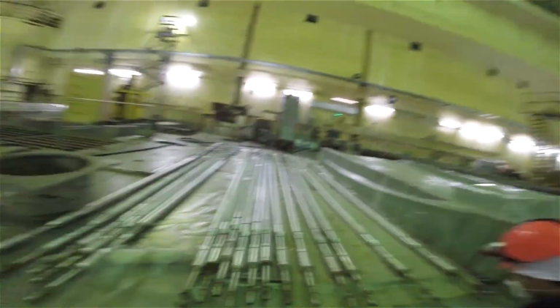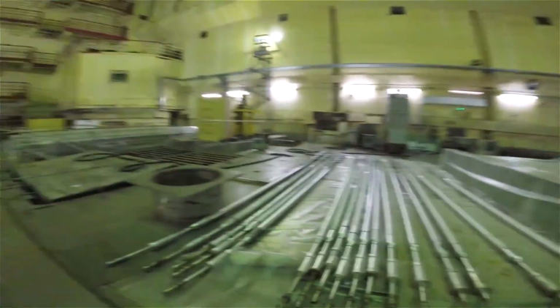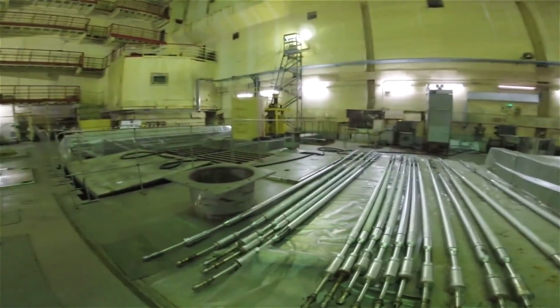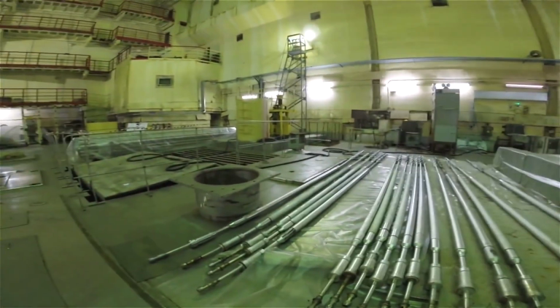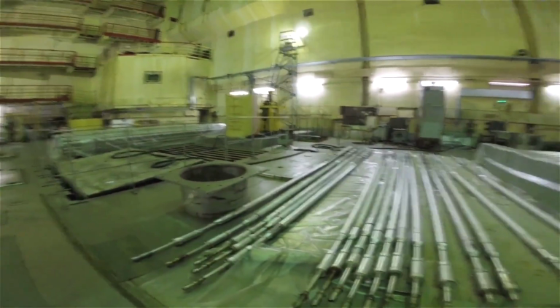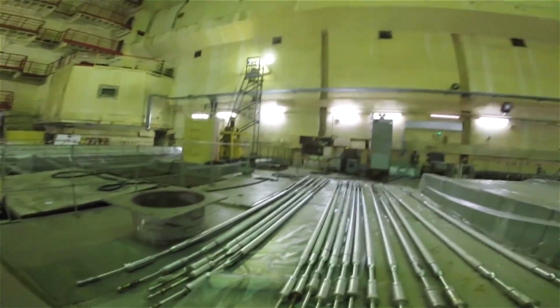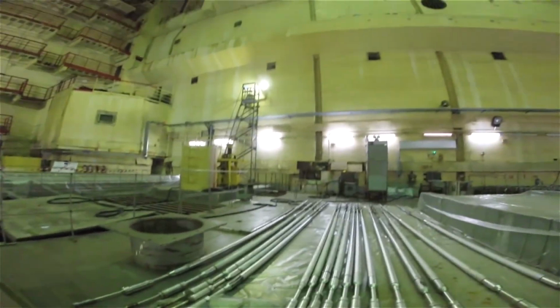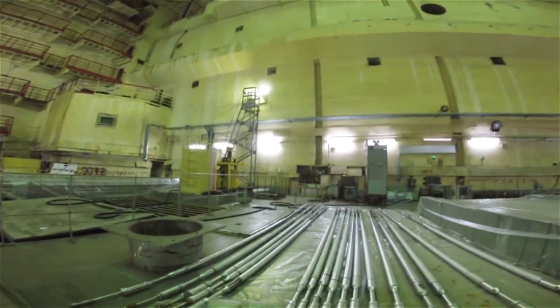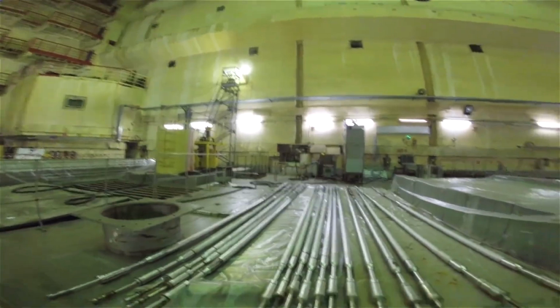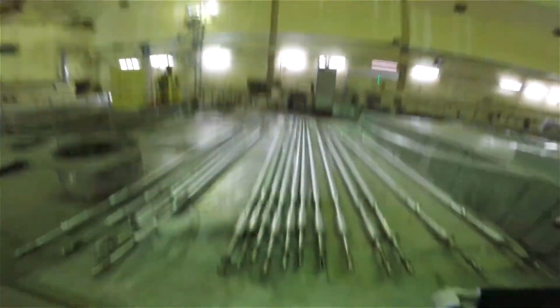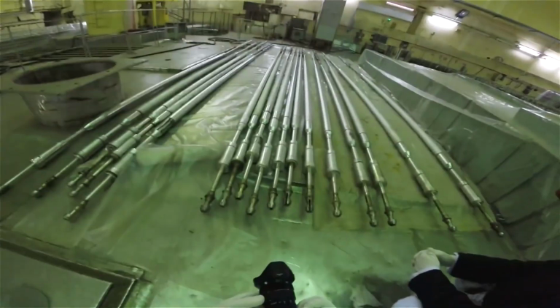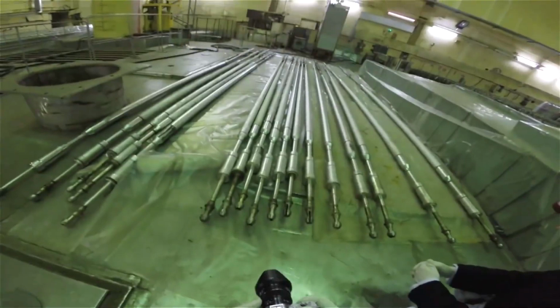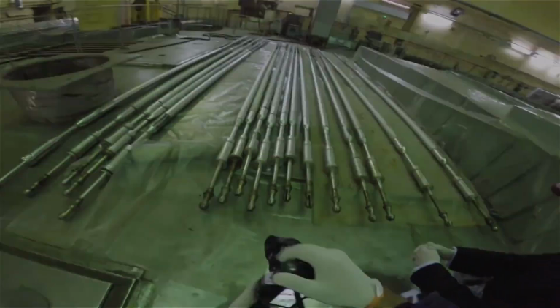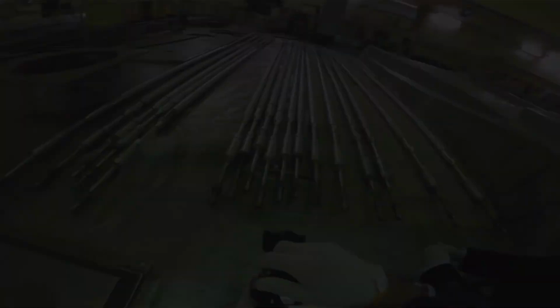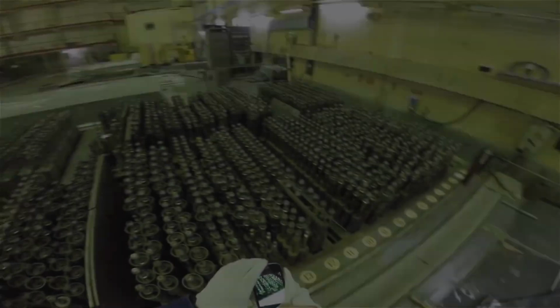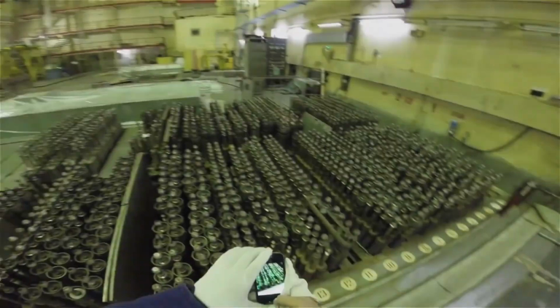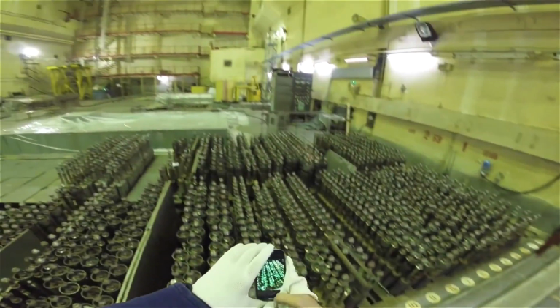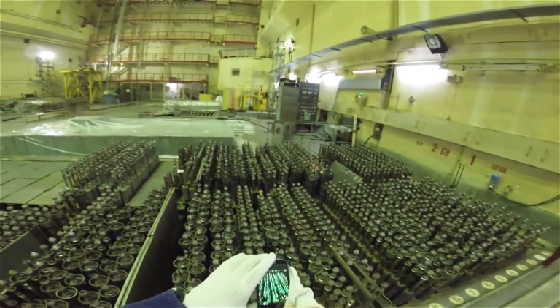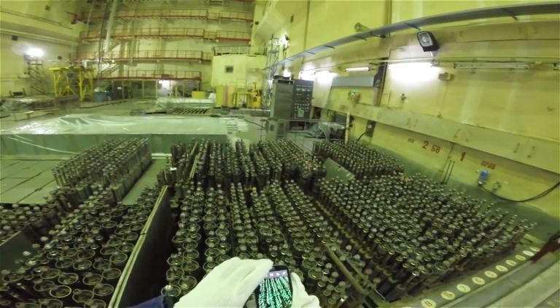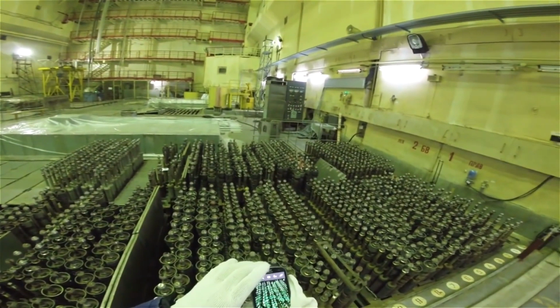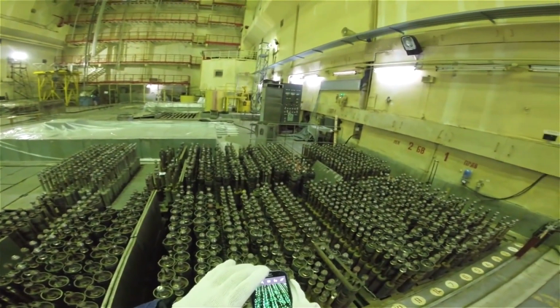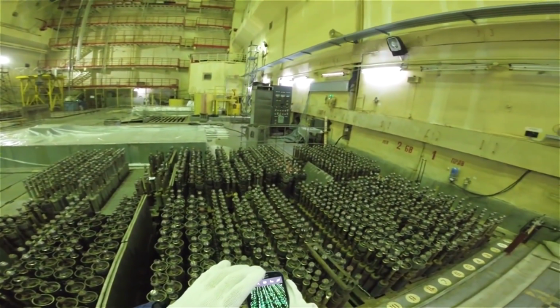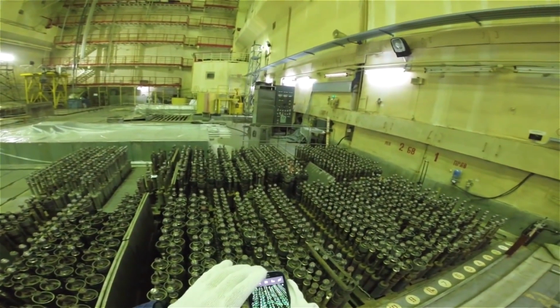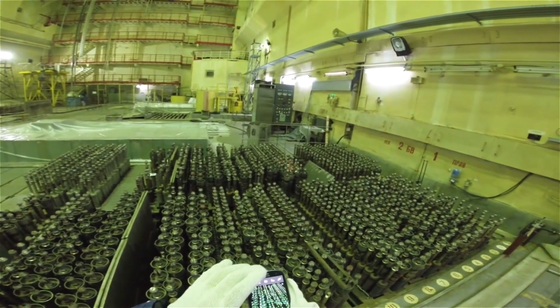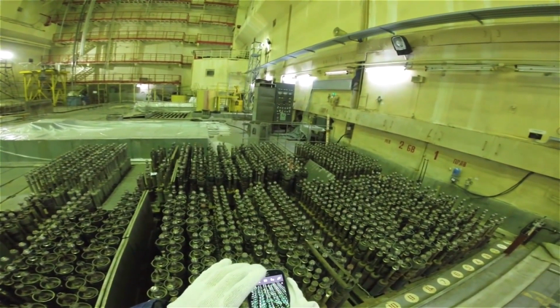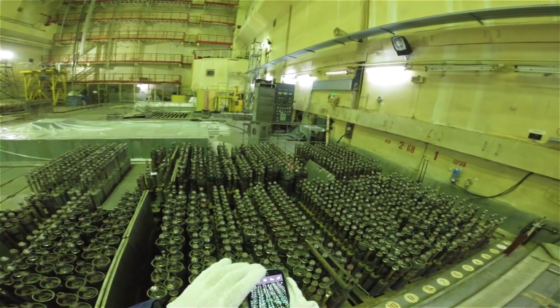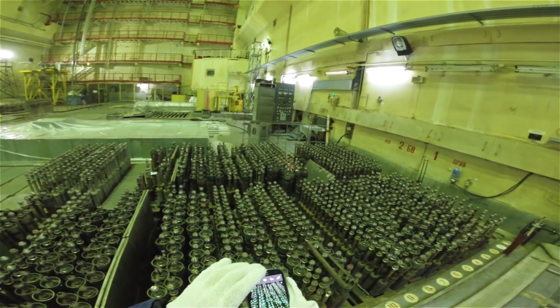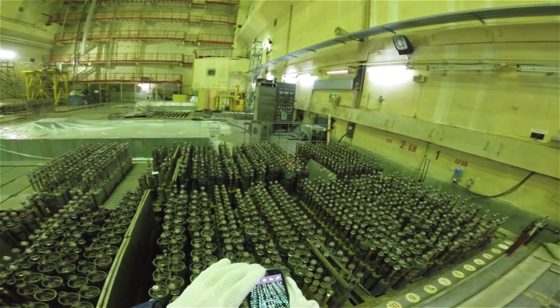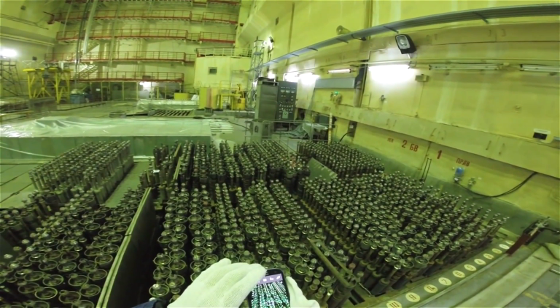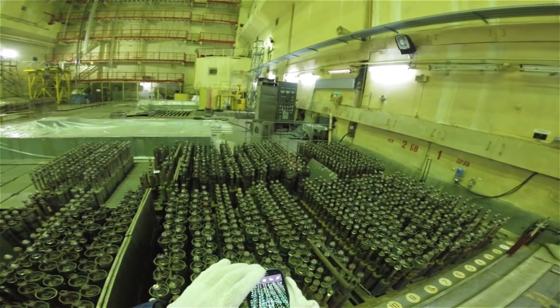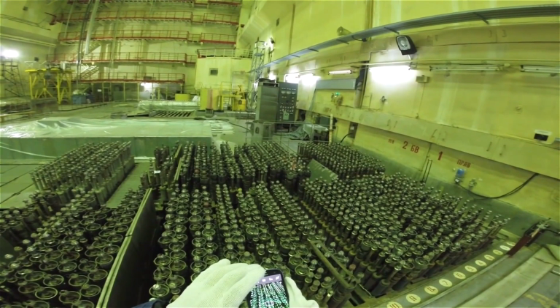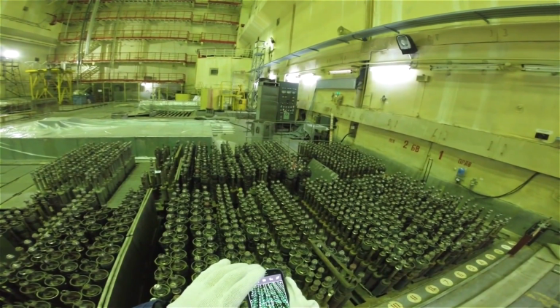Unit 2 at Chernobyl has been shut down since a fire in 1991 damaged its generators and feedwater system.